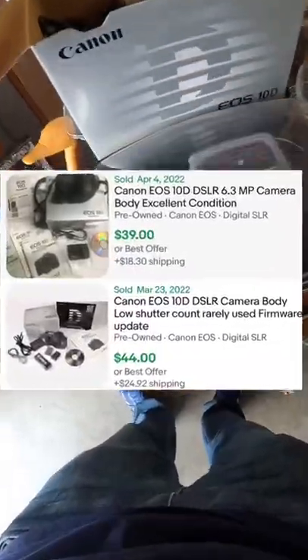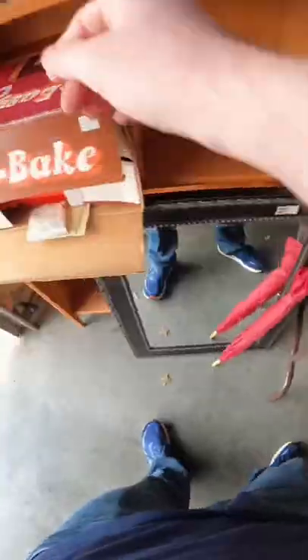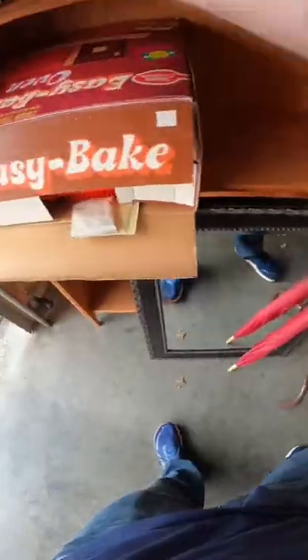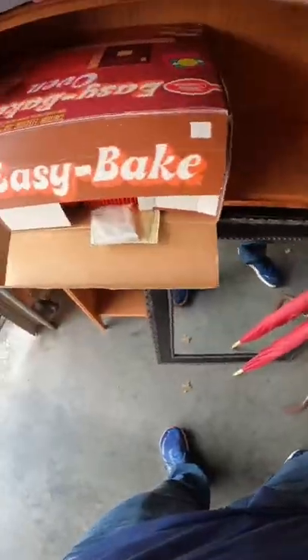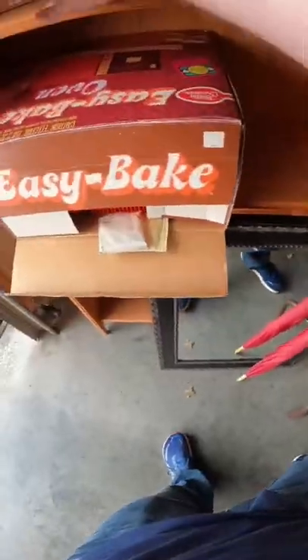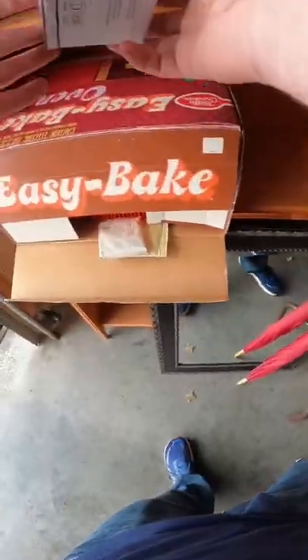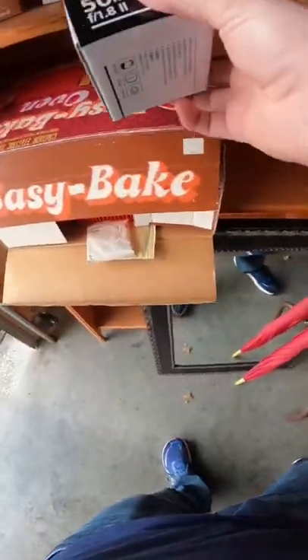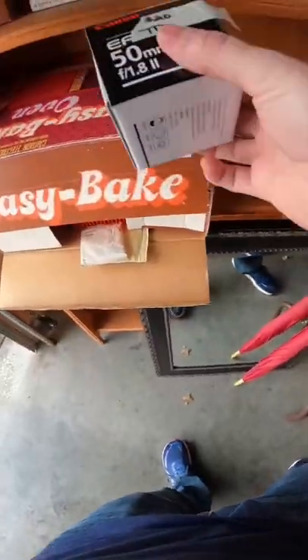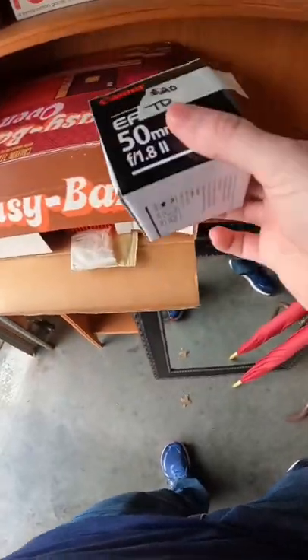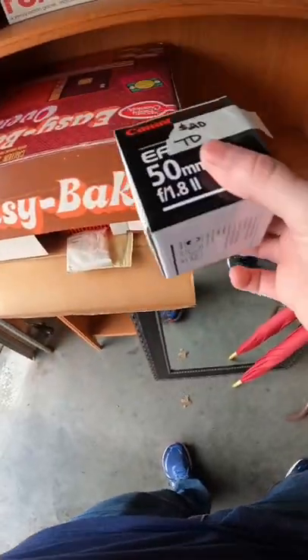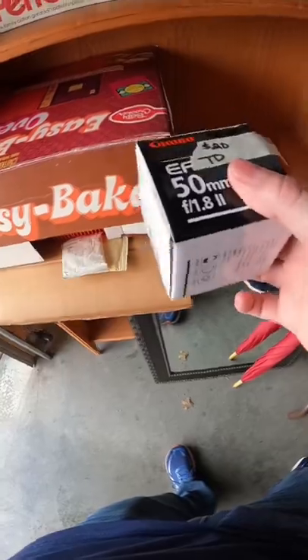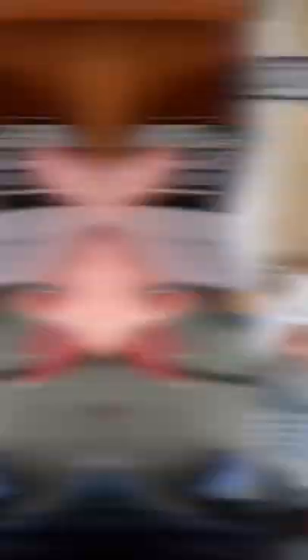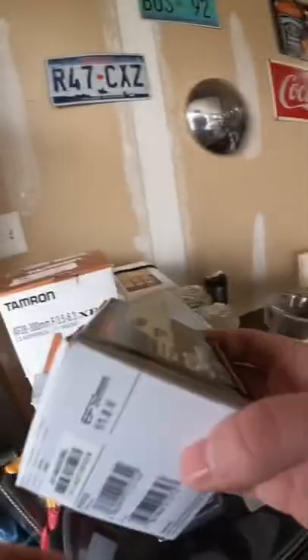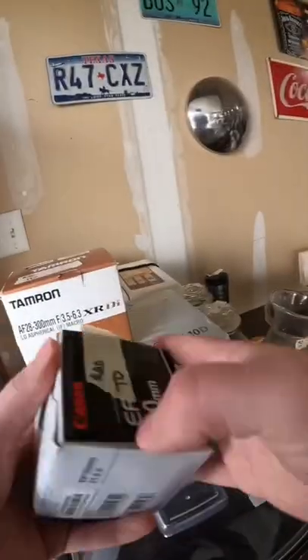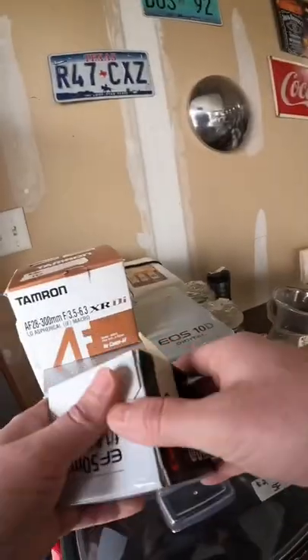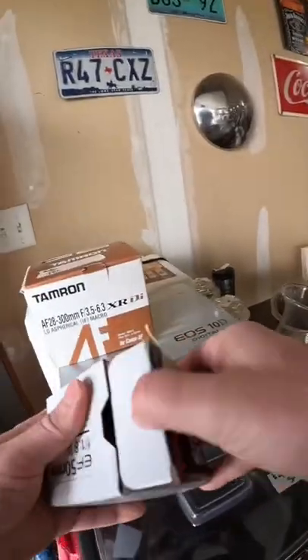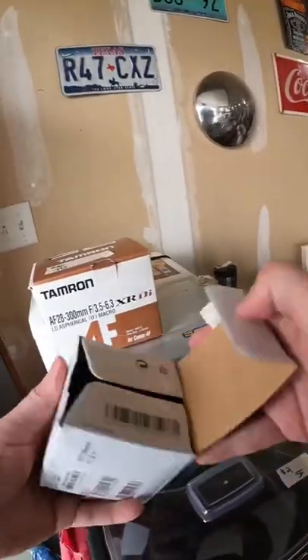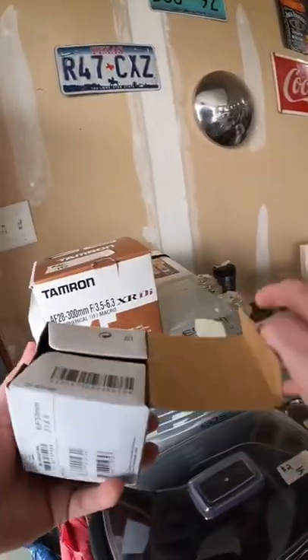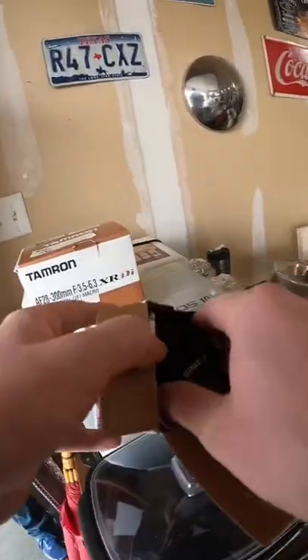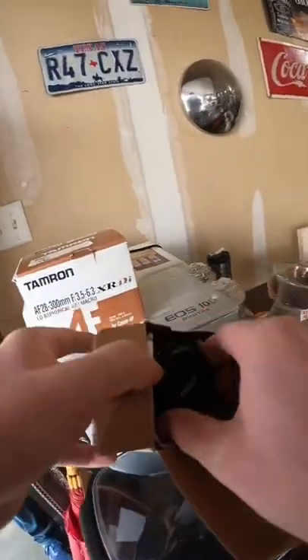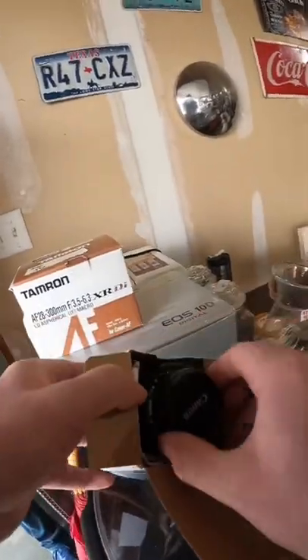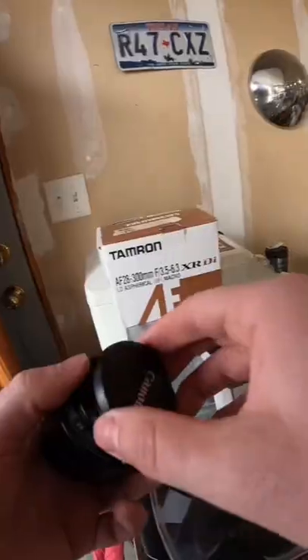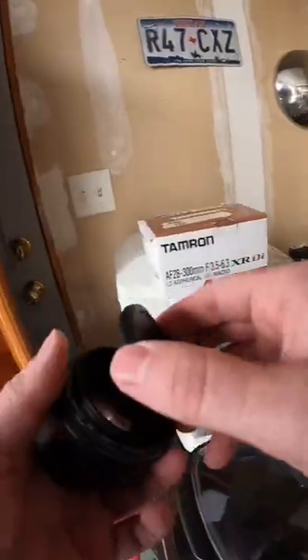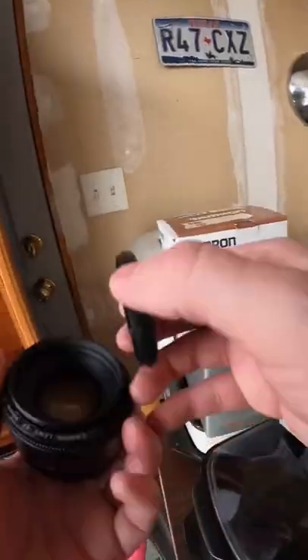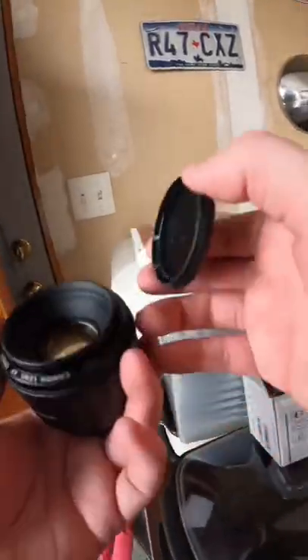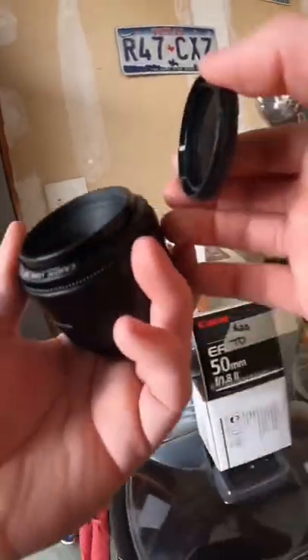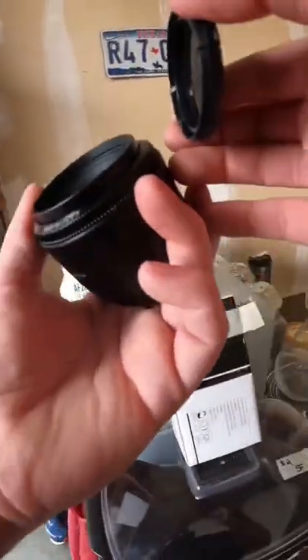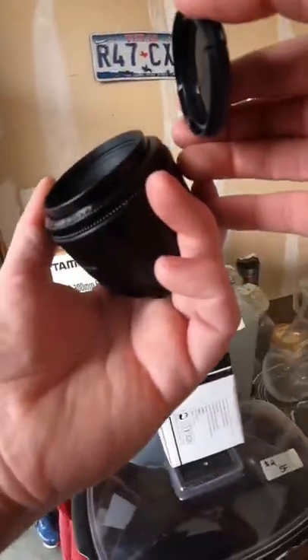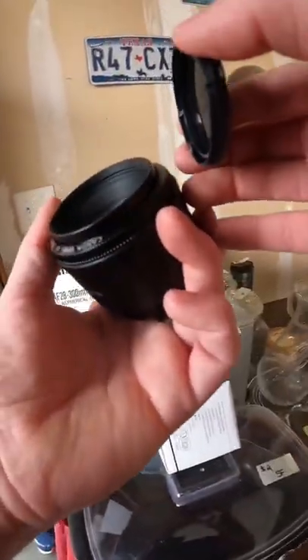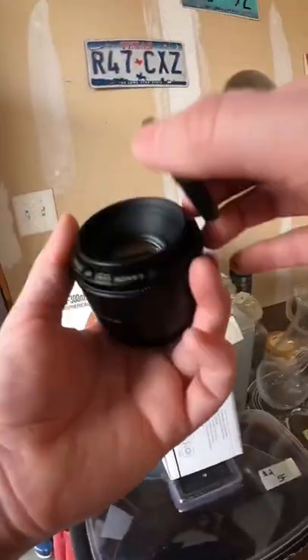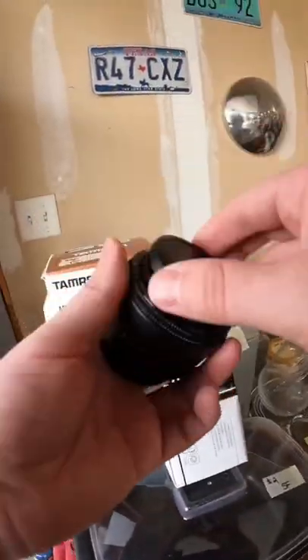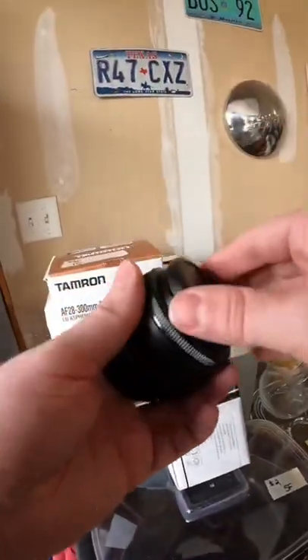There were also two camera lenses that I got. Always check to make sure there's no scratches or fungus because it can really hurt the value.